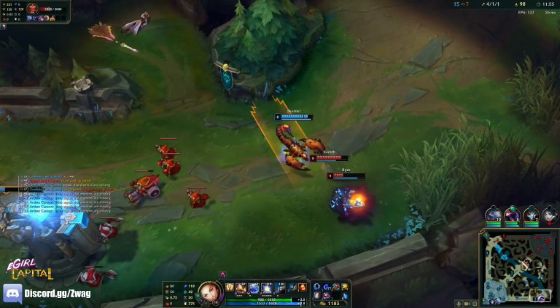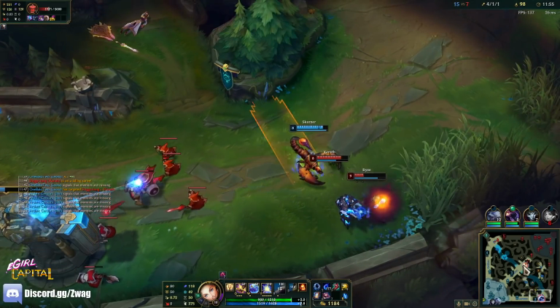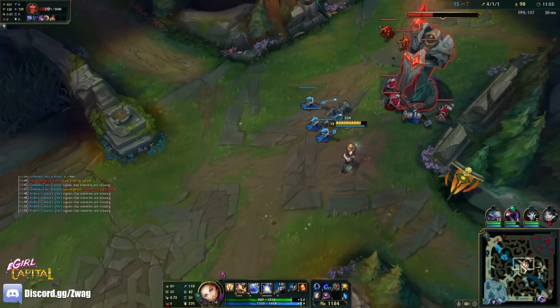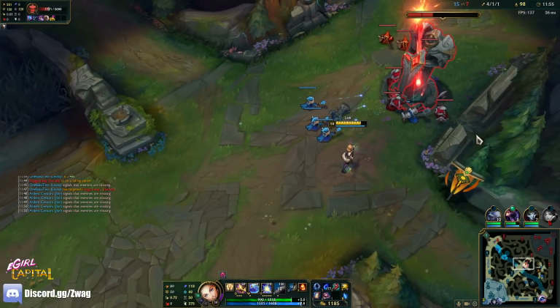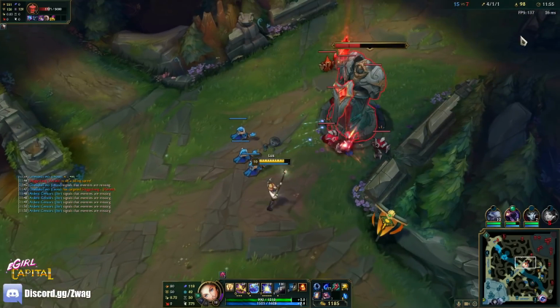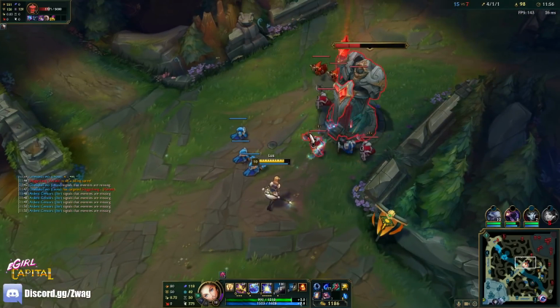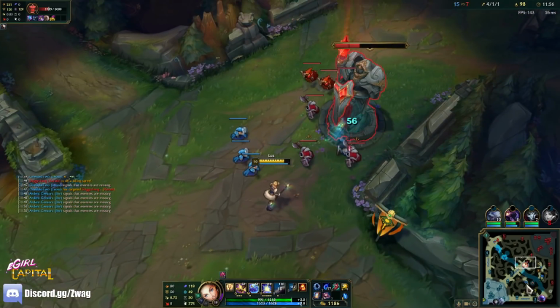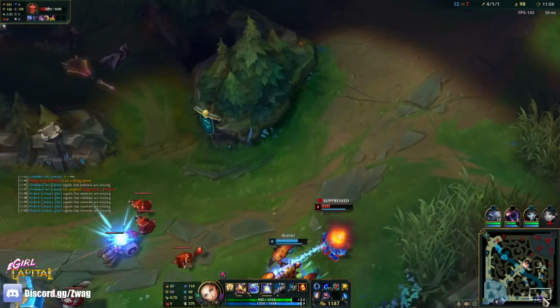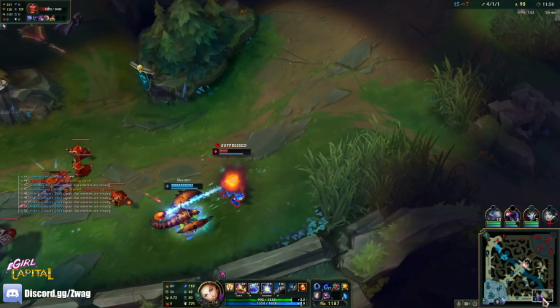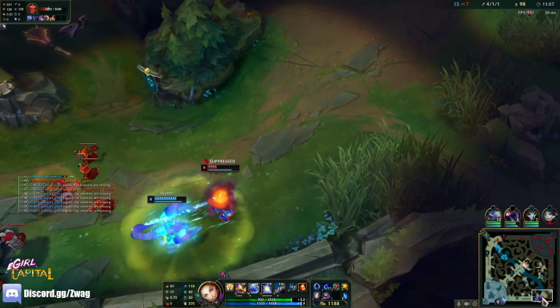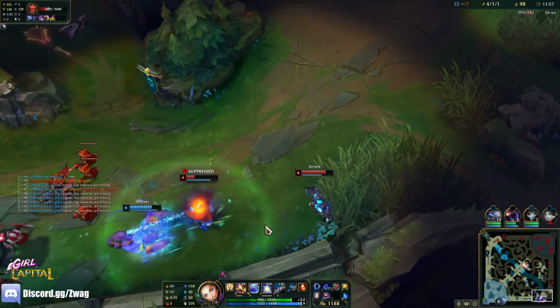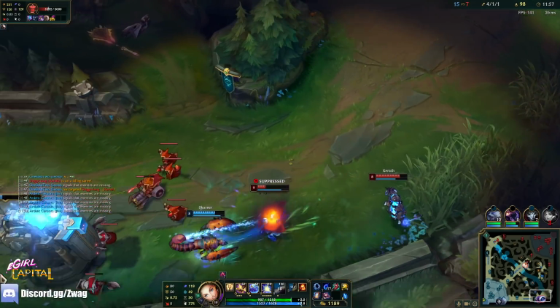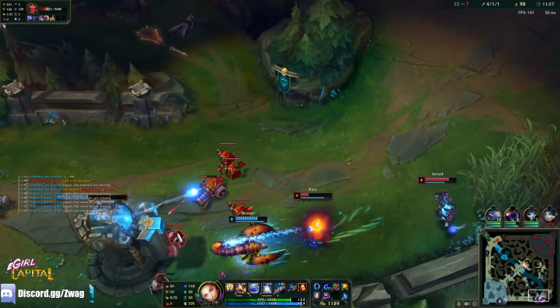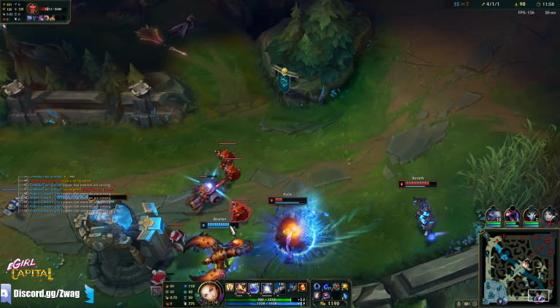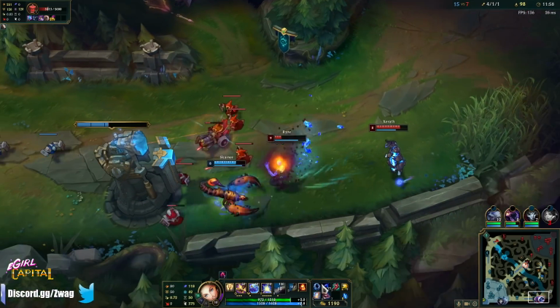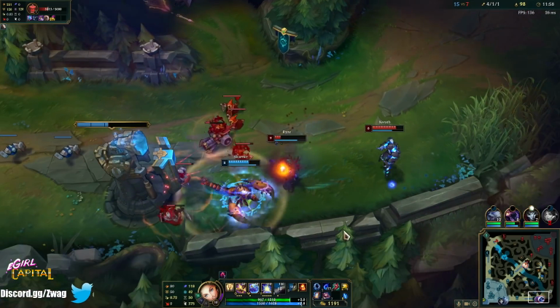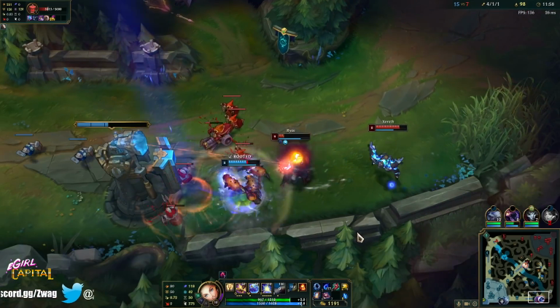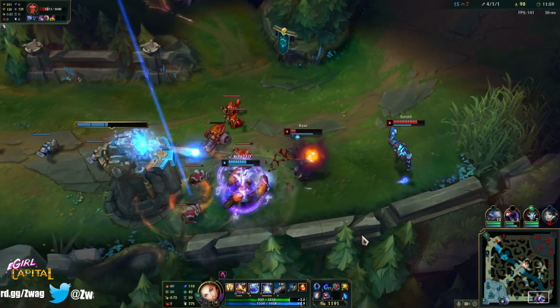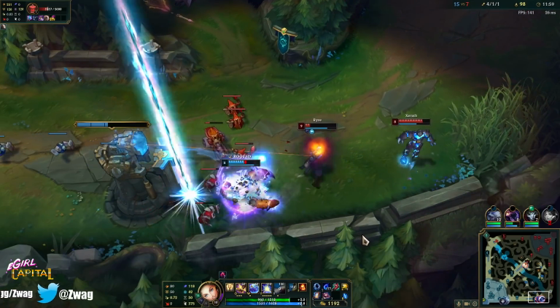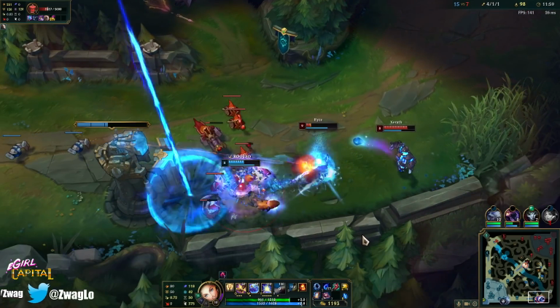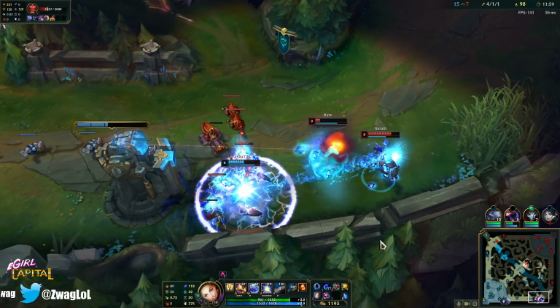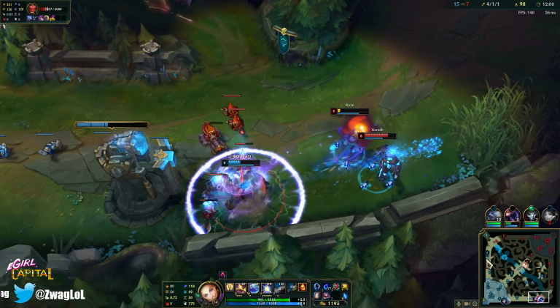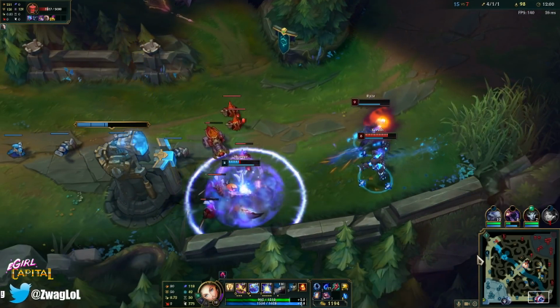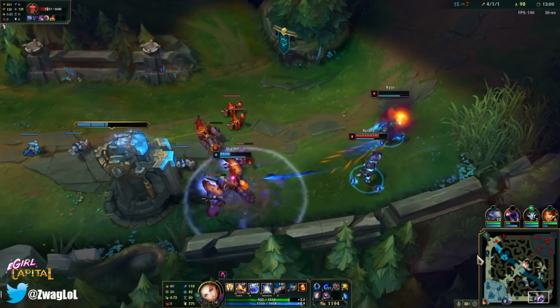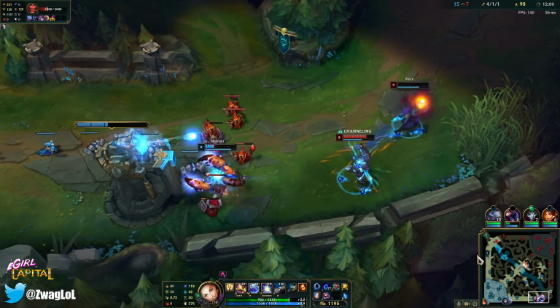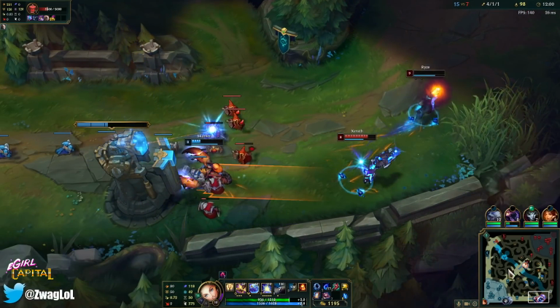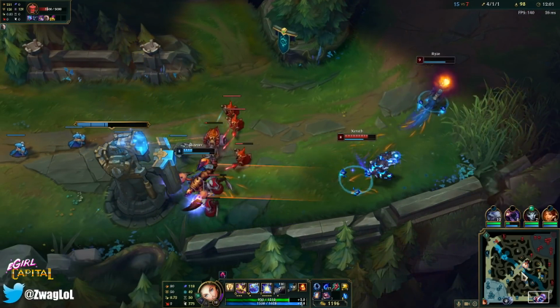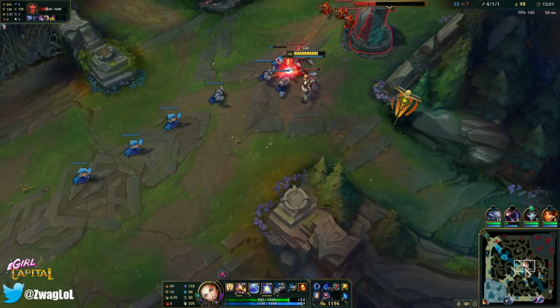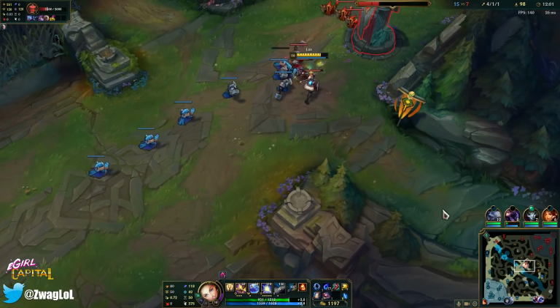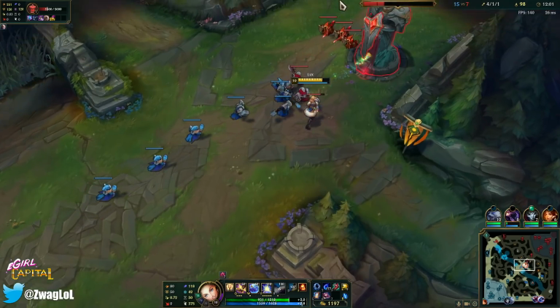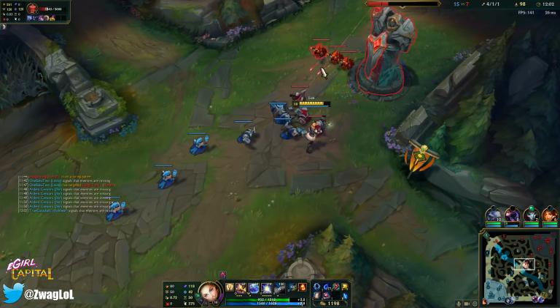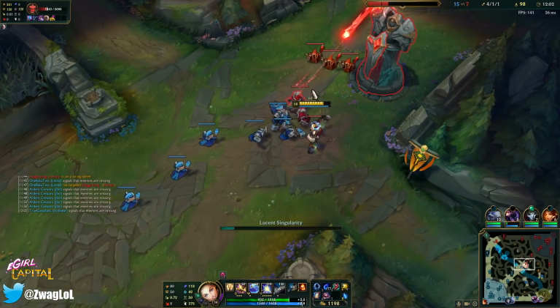Maybe we can force a fight at dragon — plating is guaranteed money, whereas I could walk all the way down there and miss my ult. But Skarner might get him. Of course Skarner will get kited. I think Skarner's got him. Yeah, he took a turret shot. Ouch, that's unlucky.